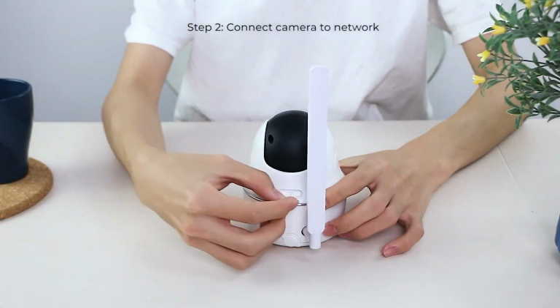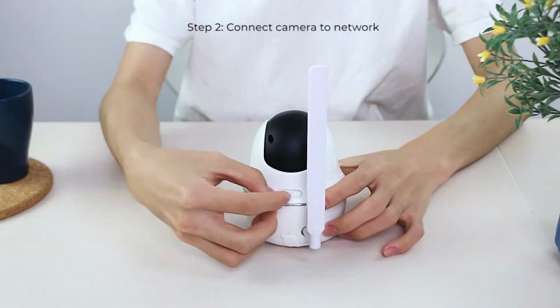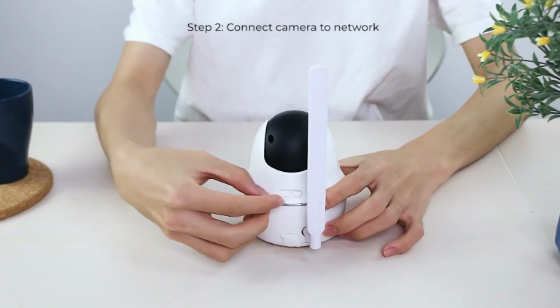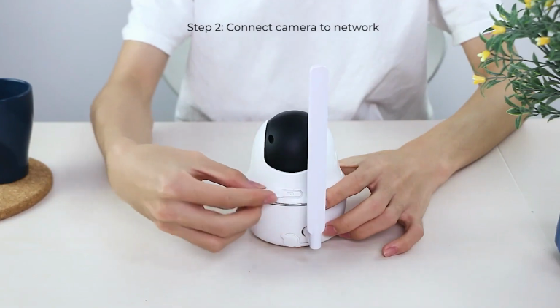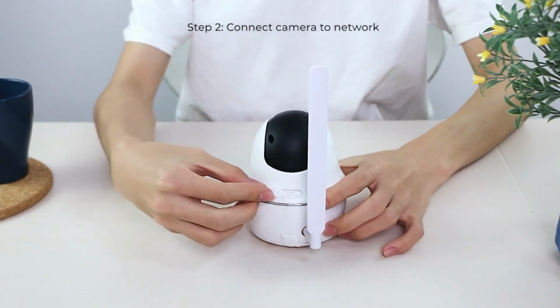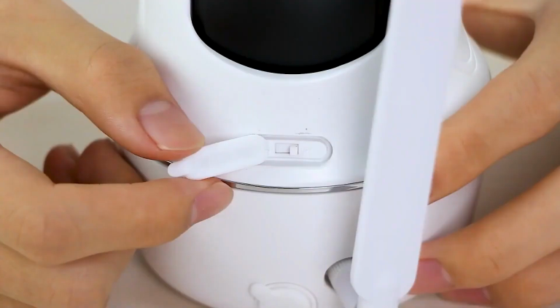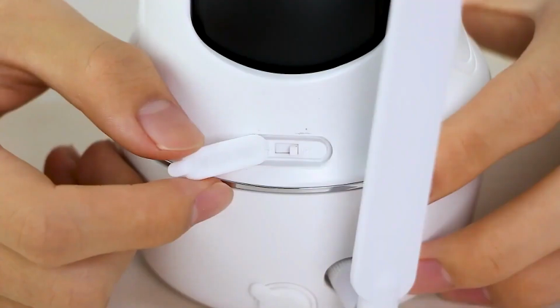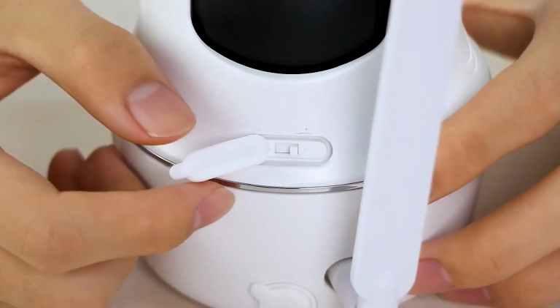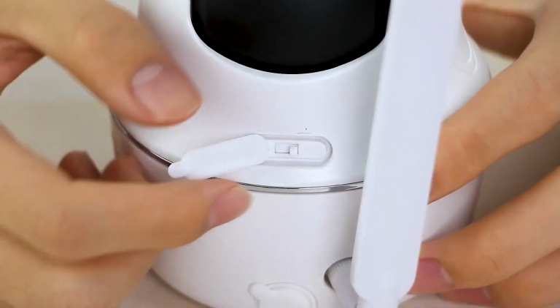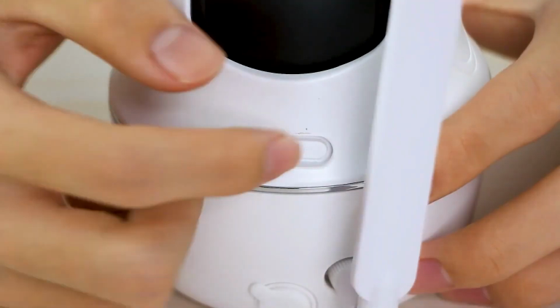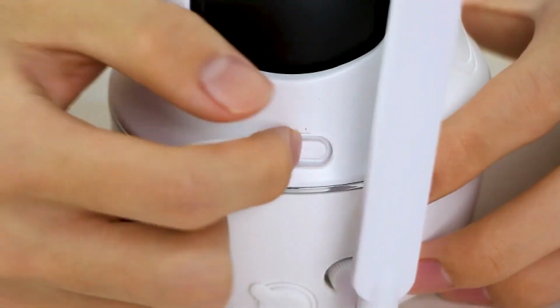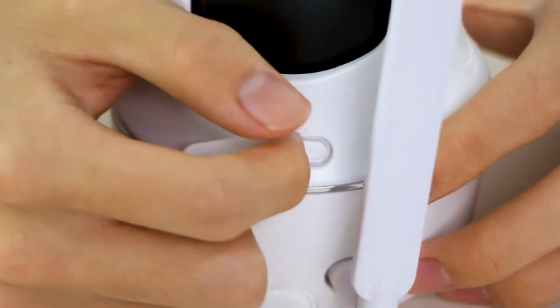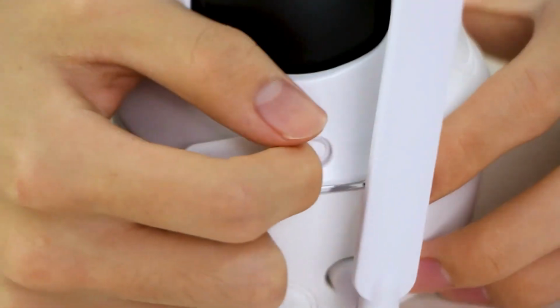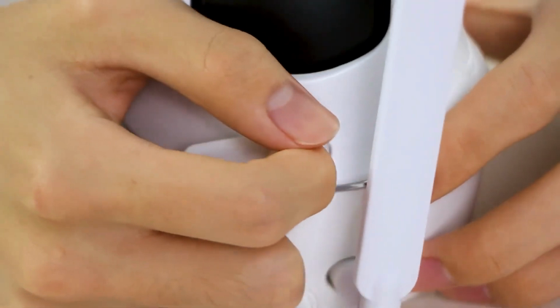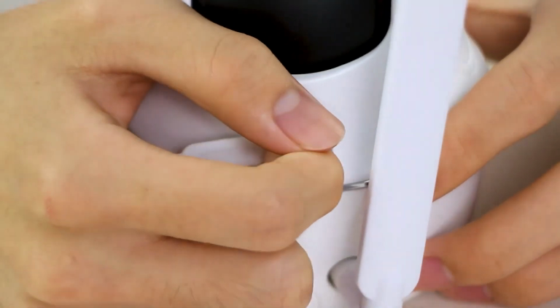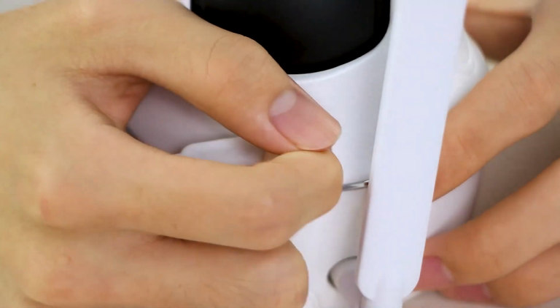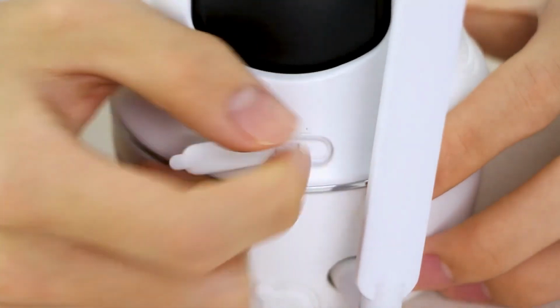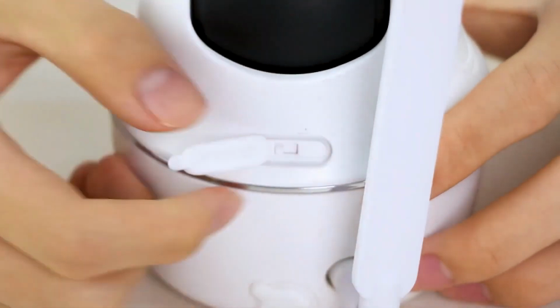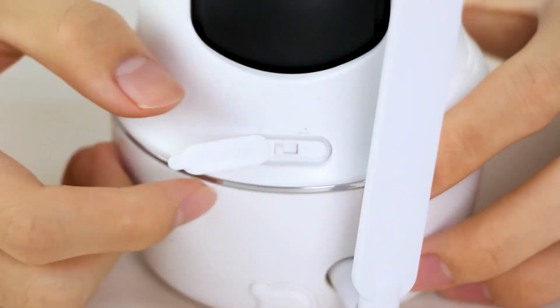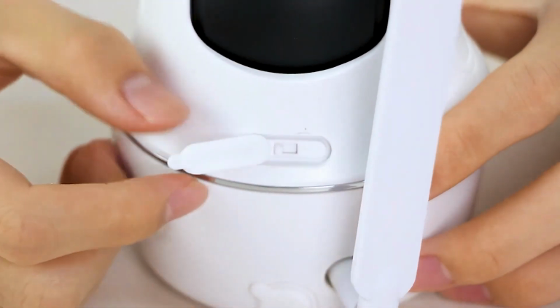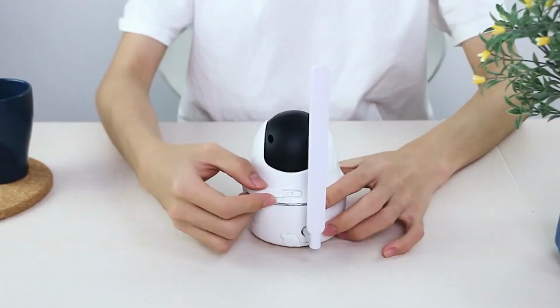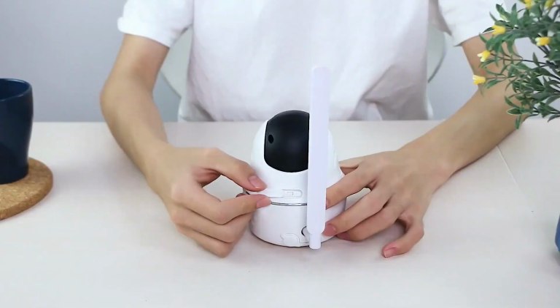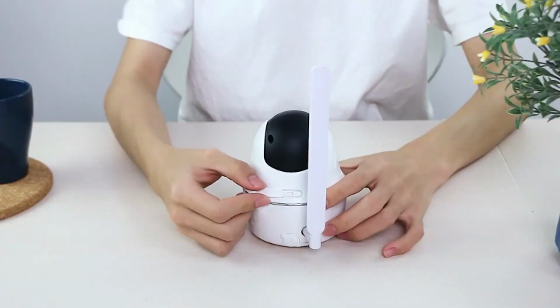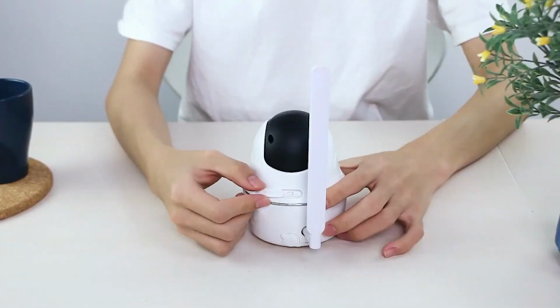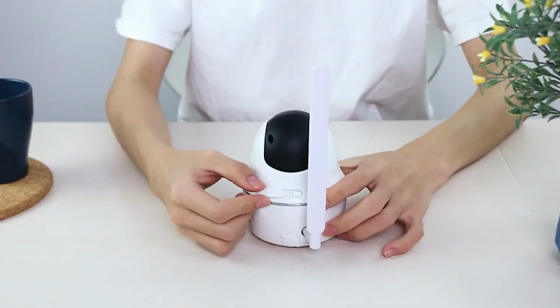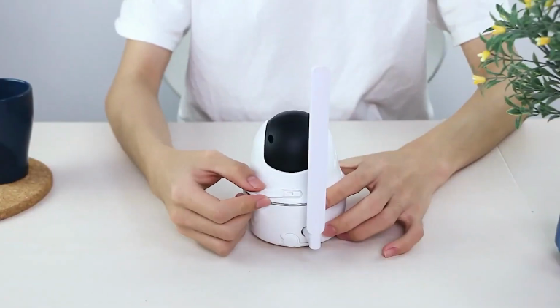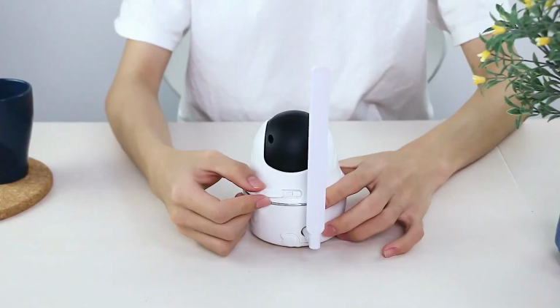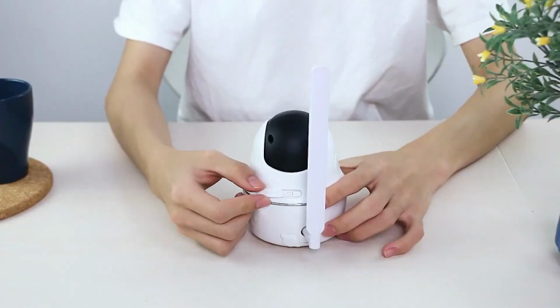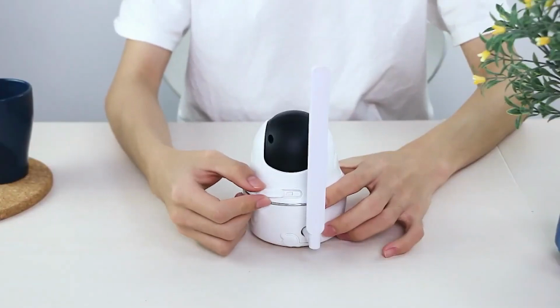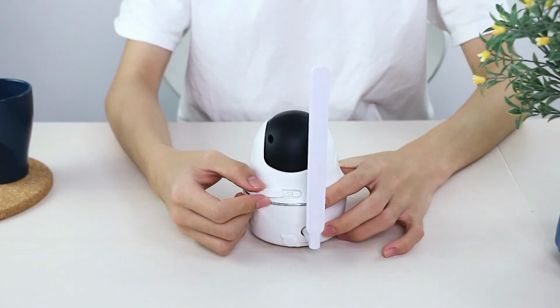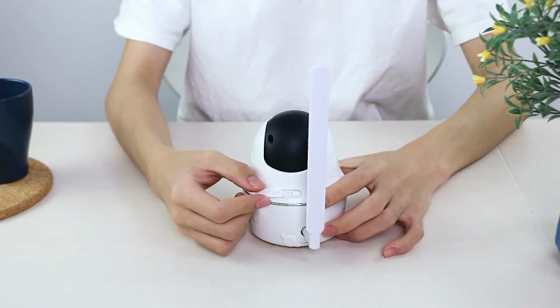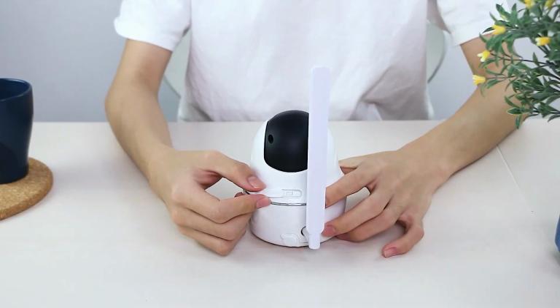Your camera is successfully connected to the network when you hear the voice prompt: Network Connection Succeeded!